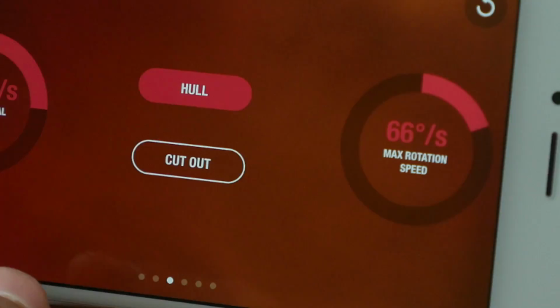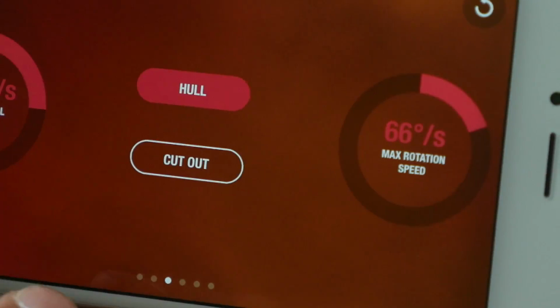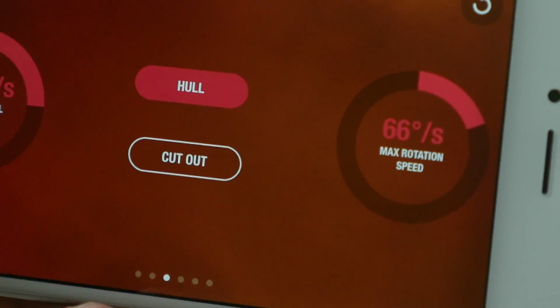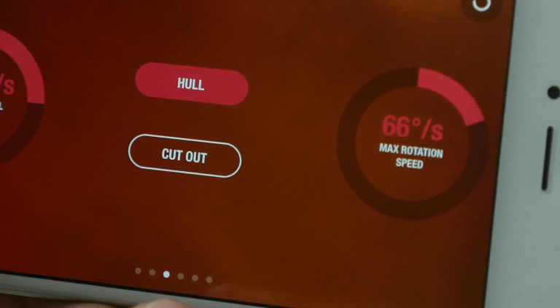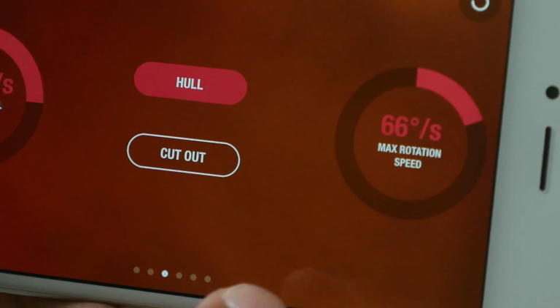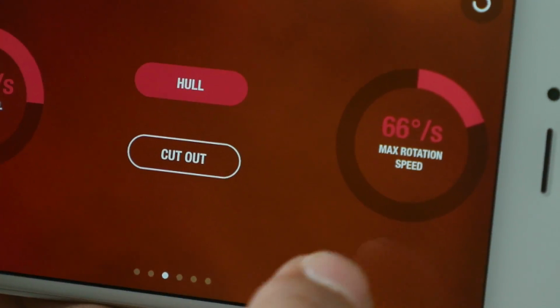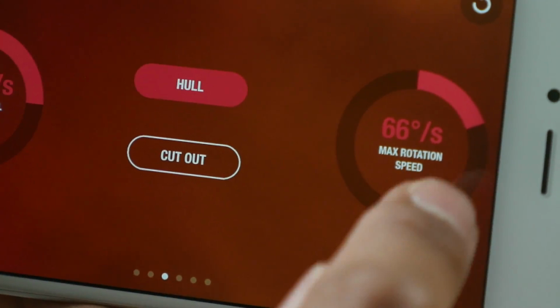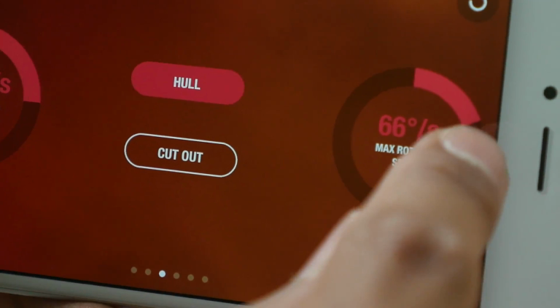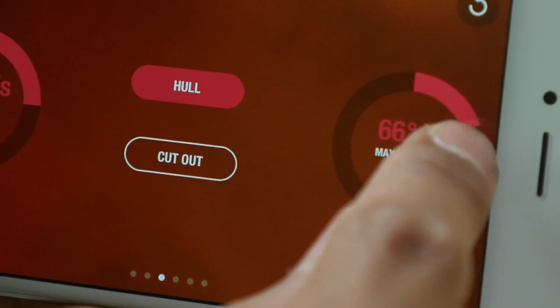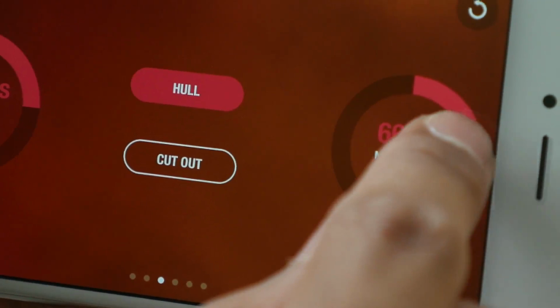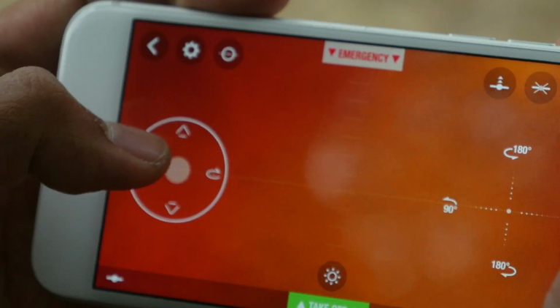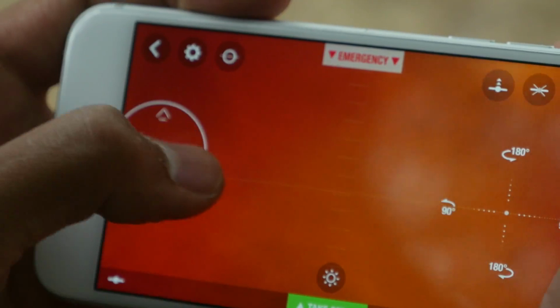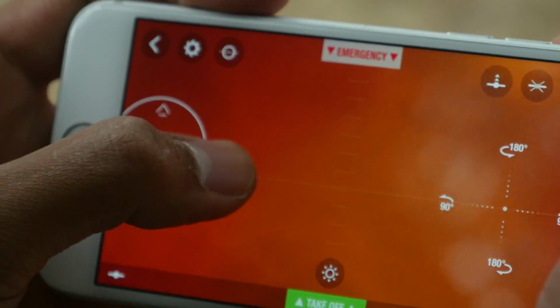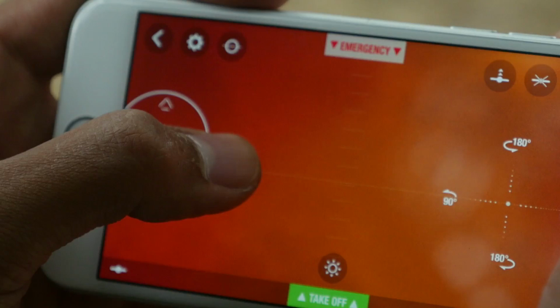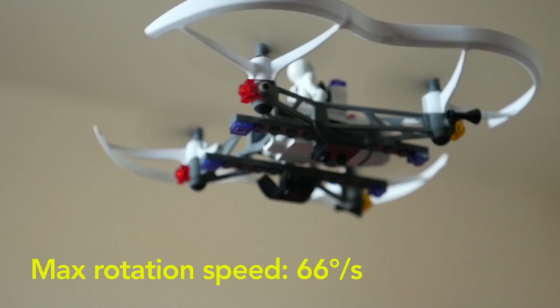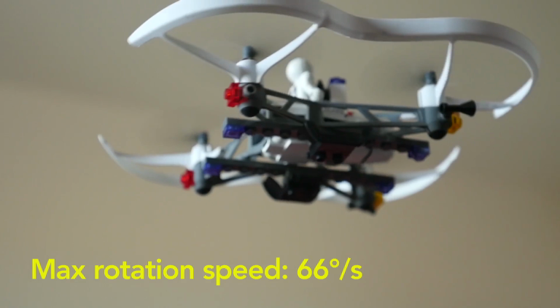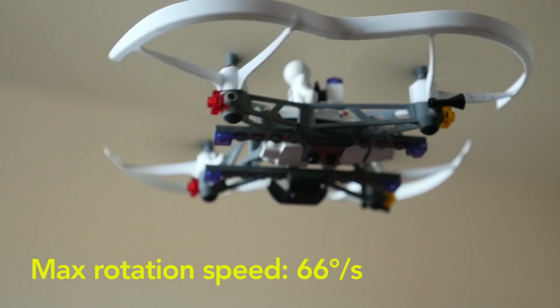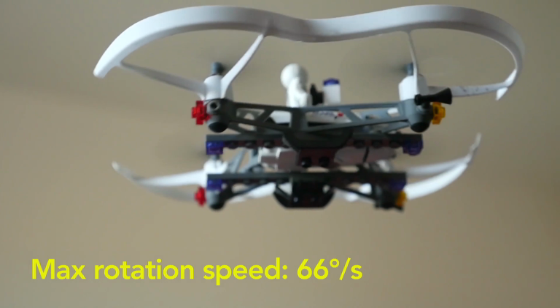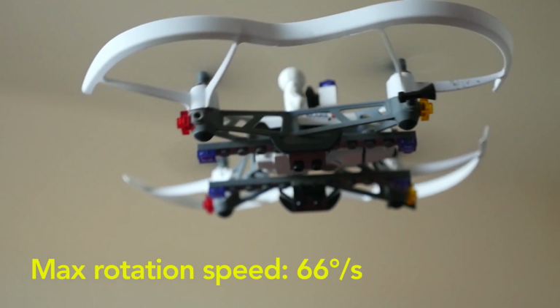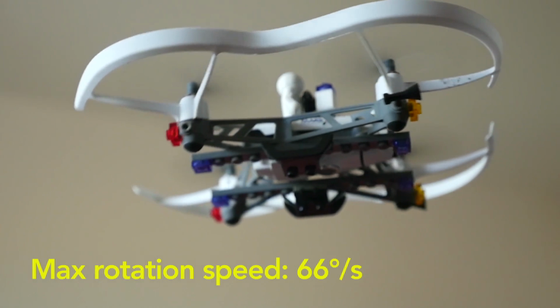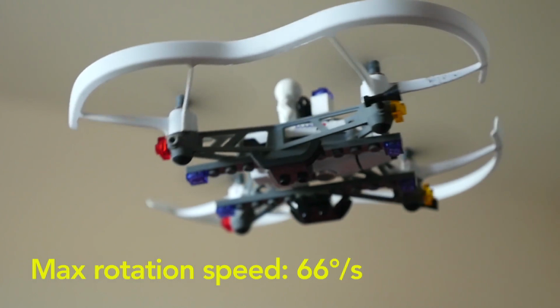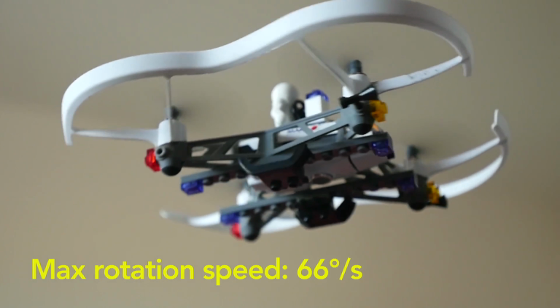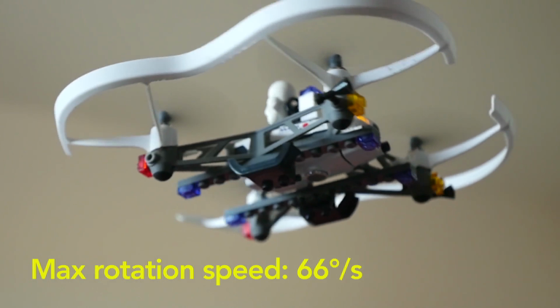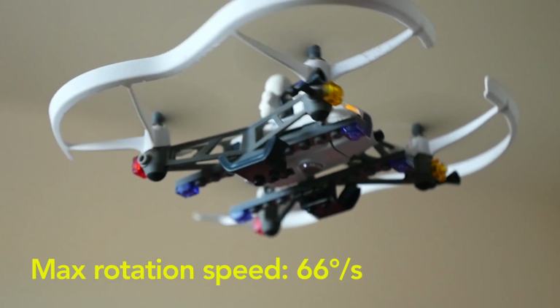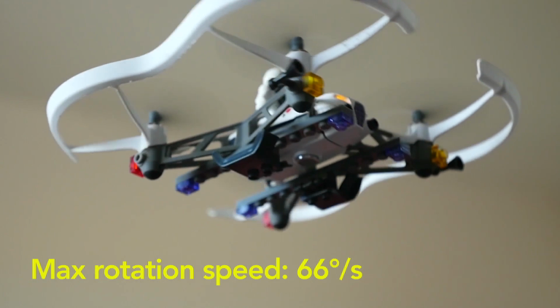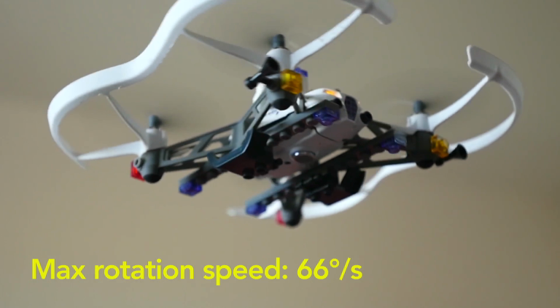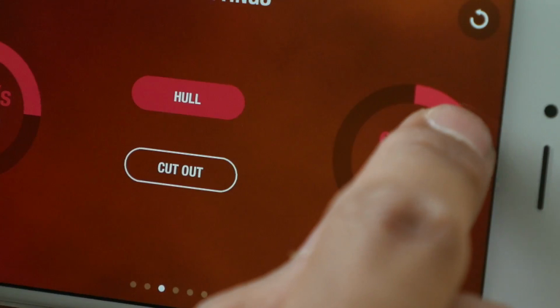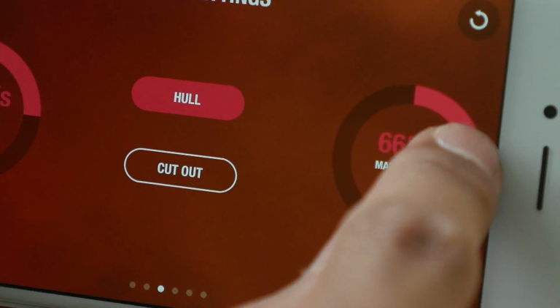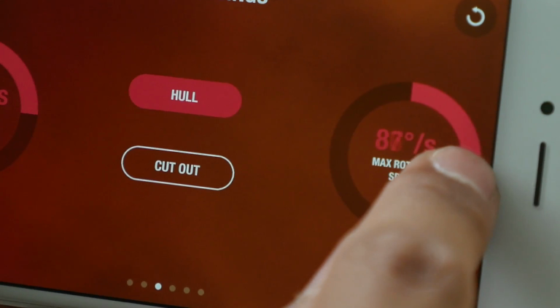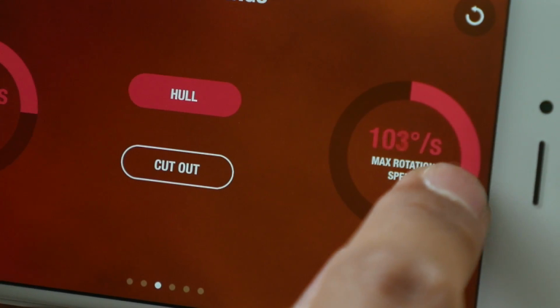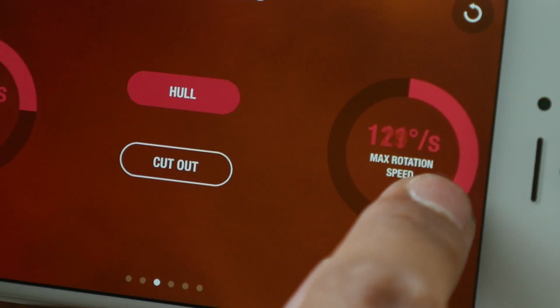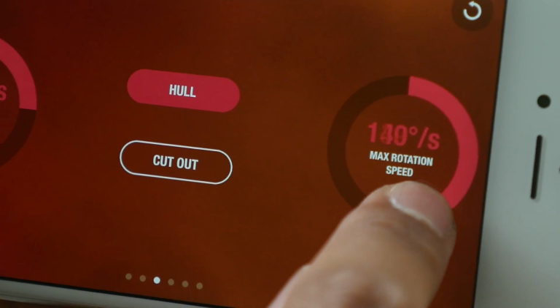In the settings menu of the Free Flight 3 app, you can change the maximum rotation speed.